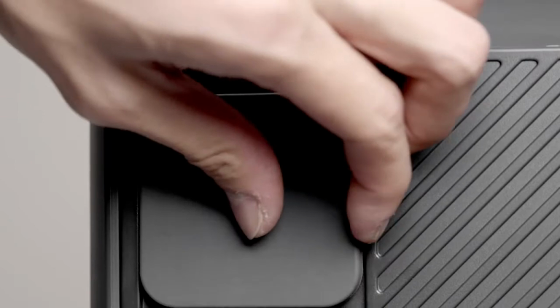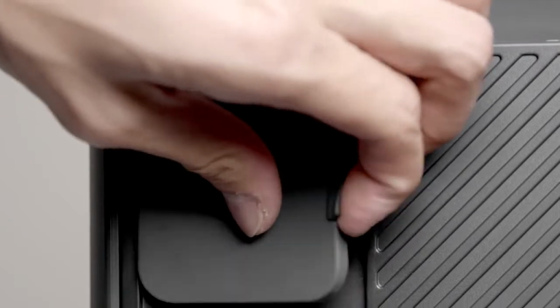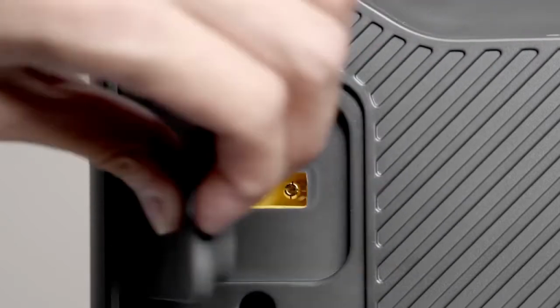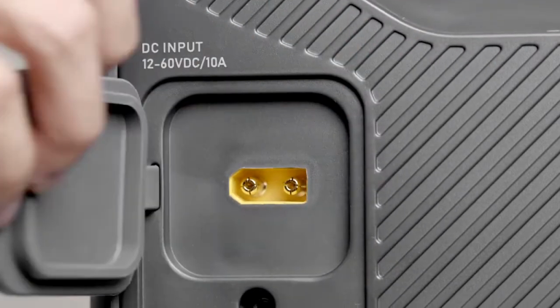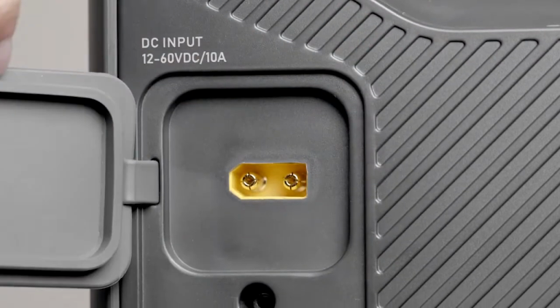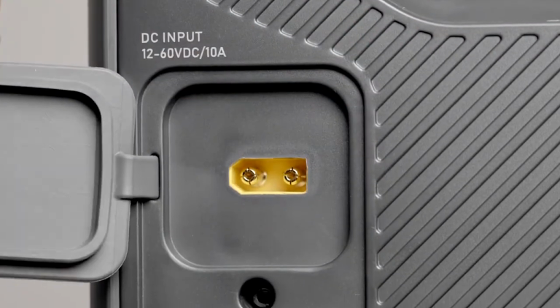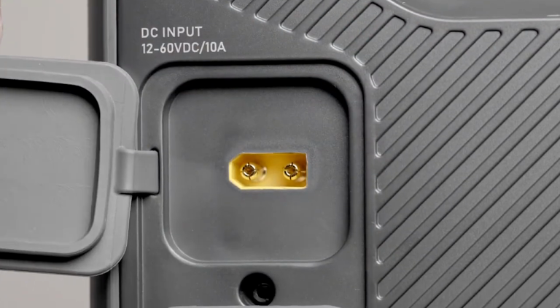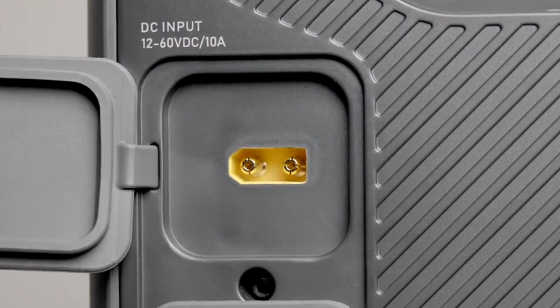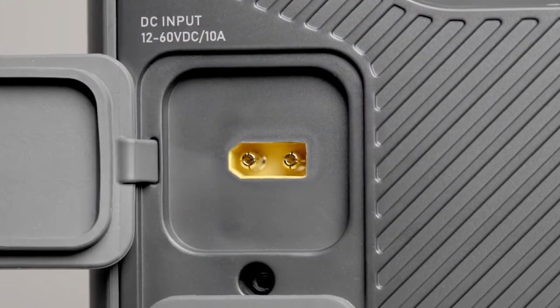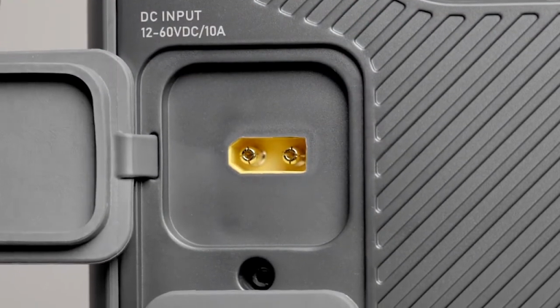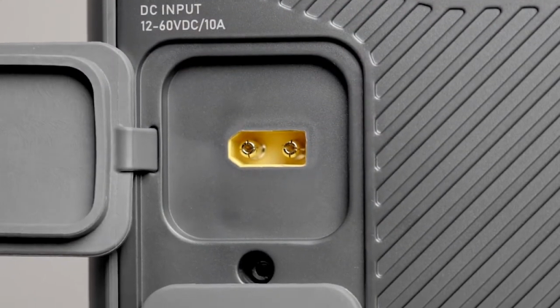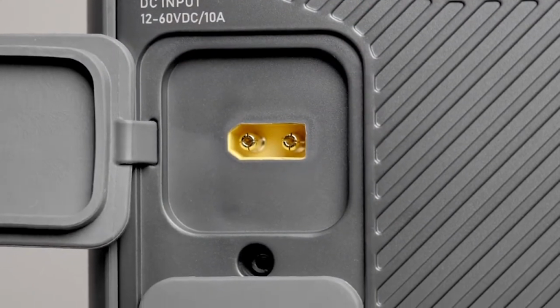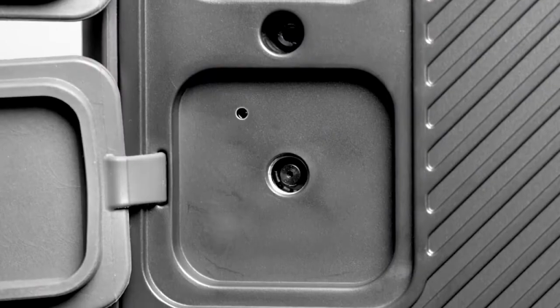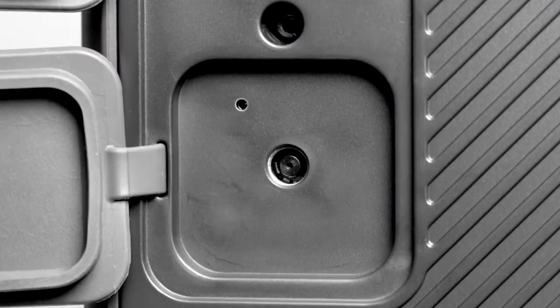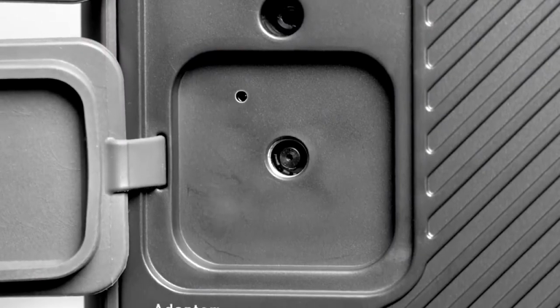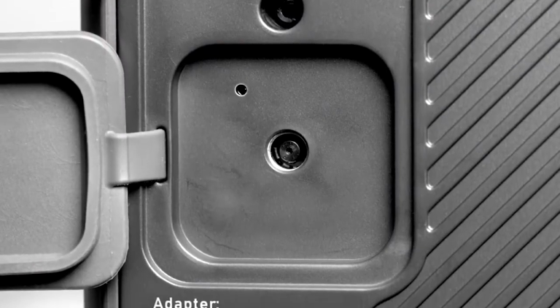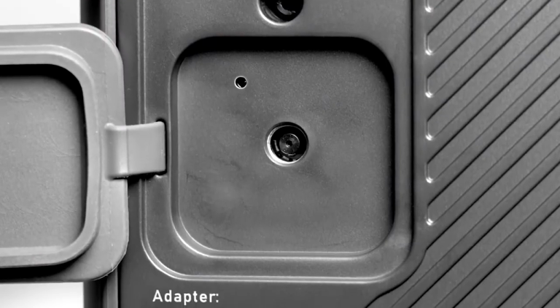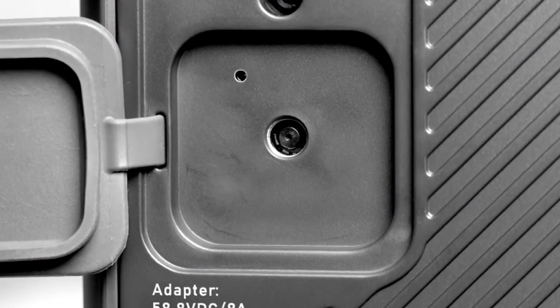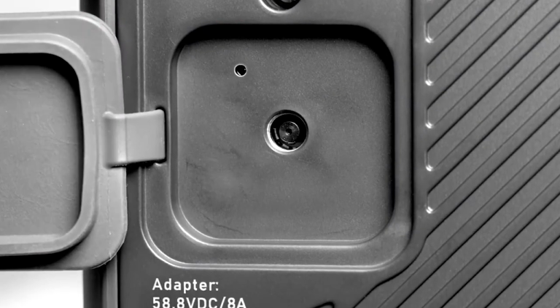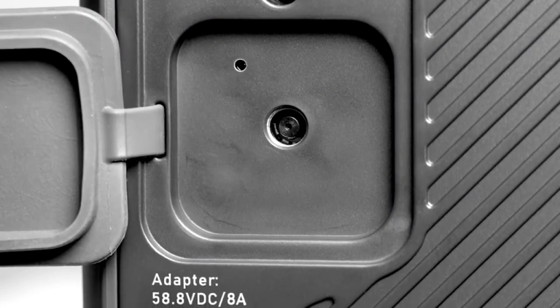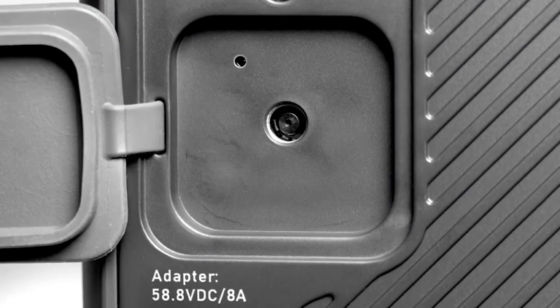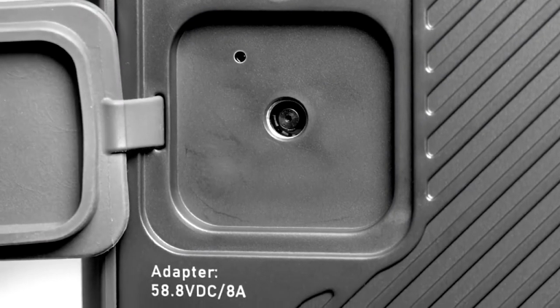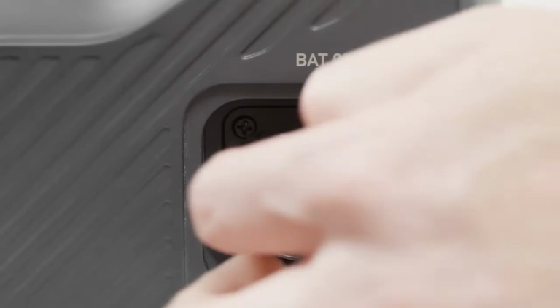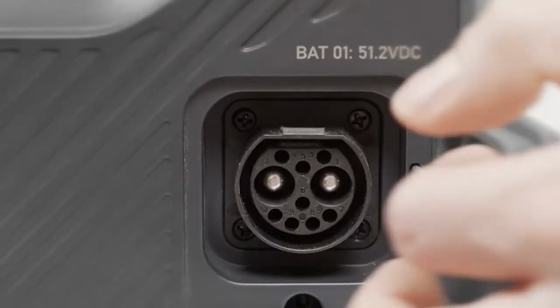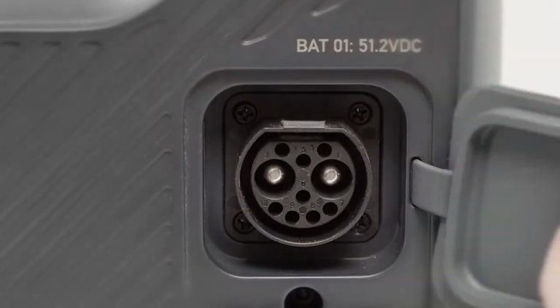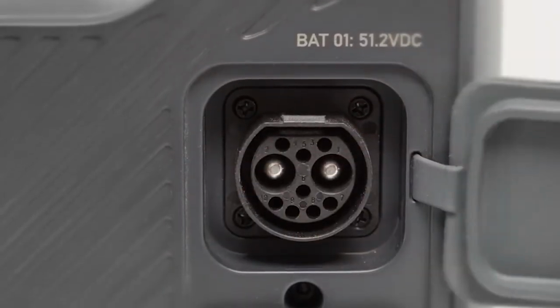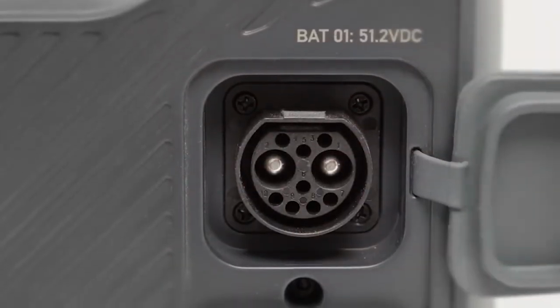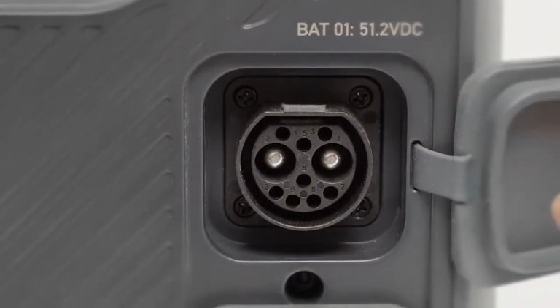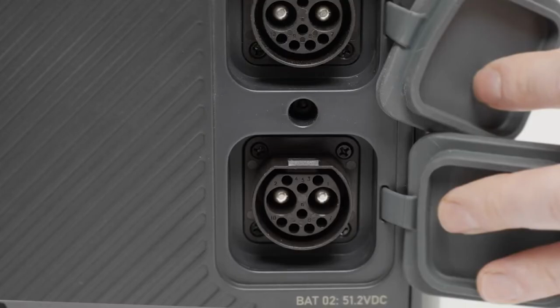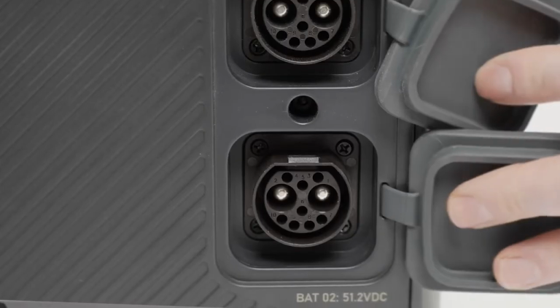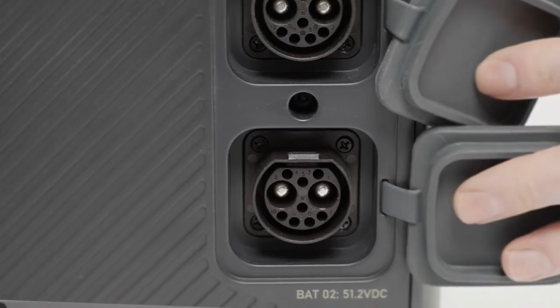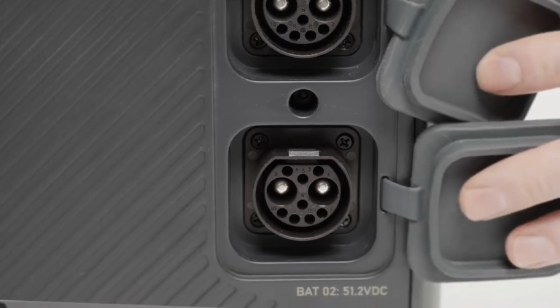On the left are the DC input port and AC input port. On the right, two battery expansion ports.